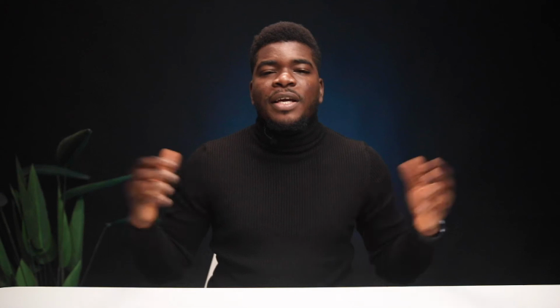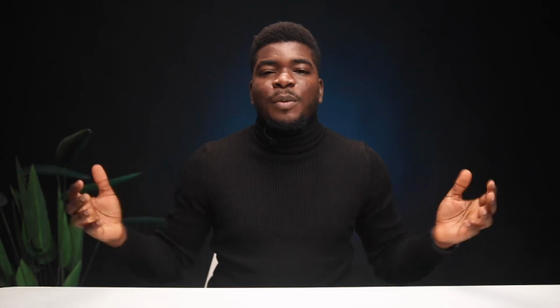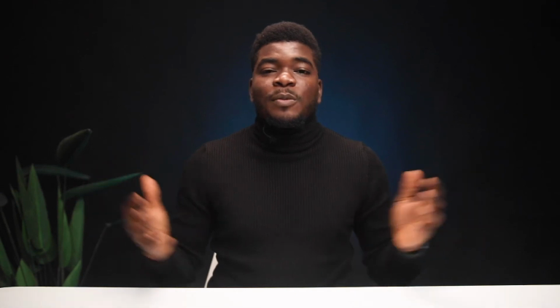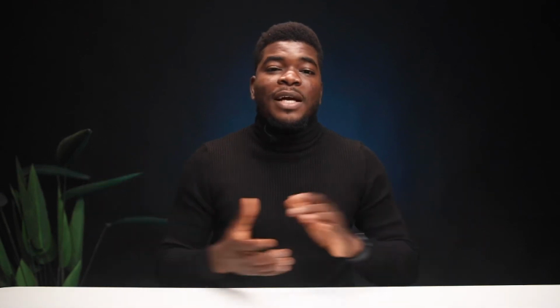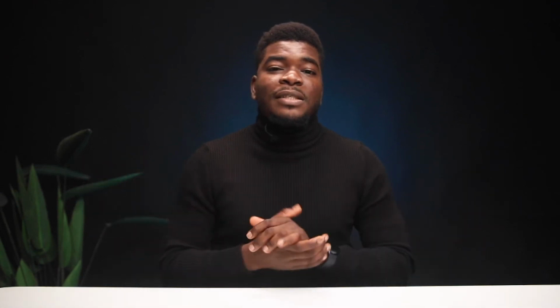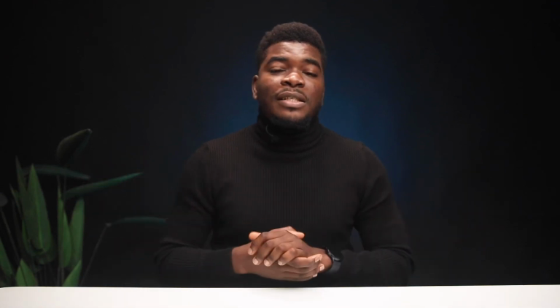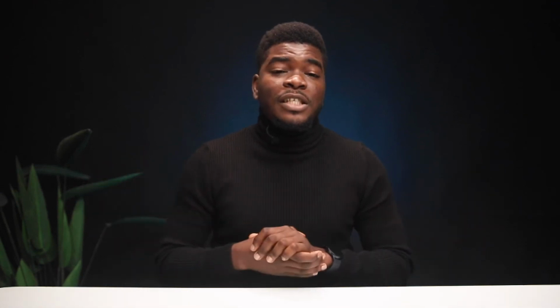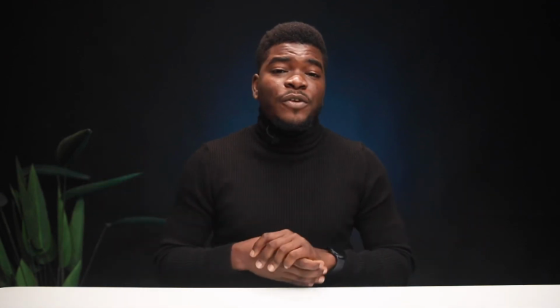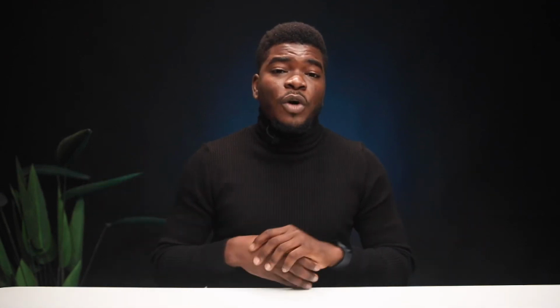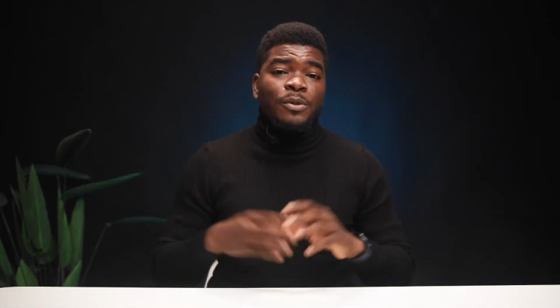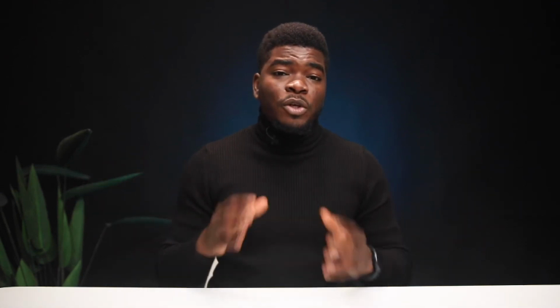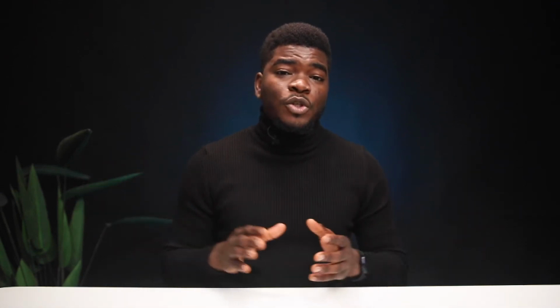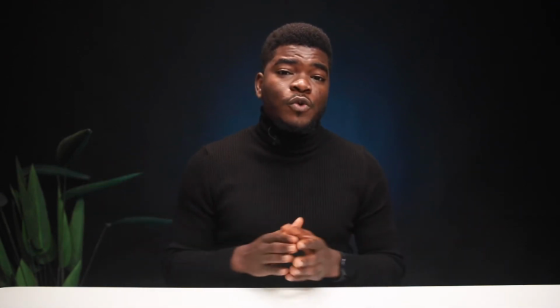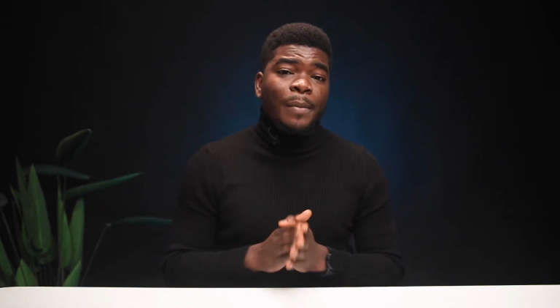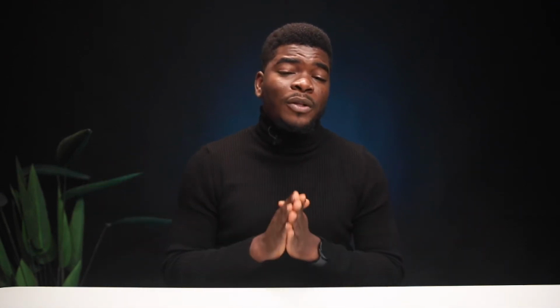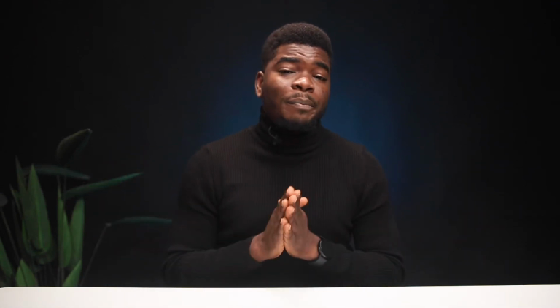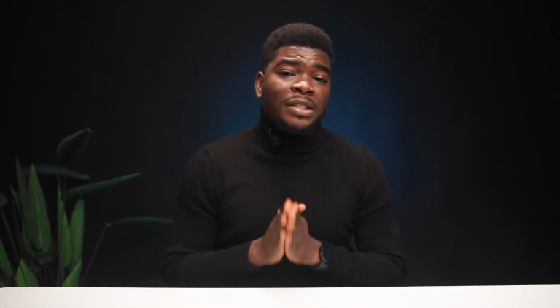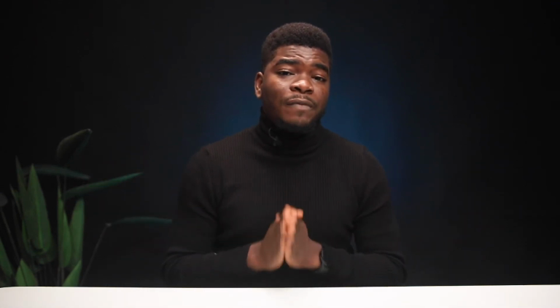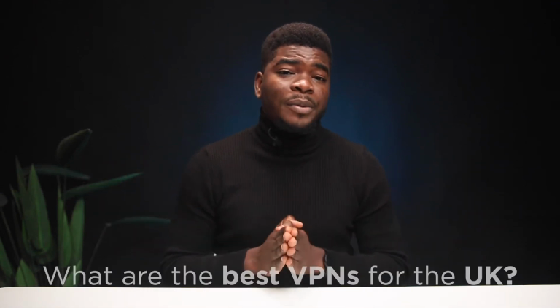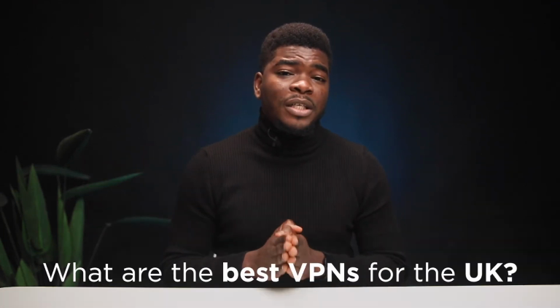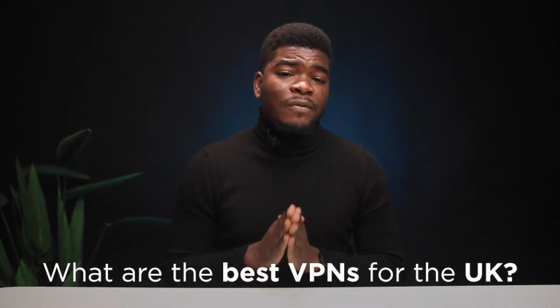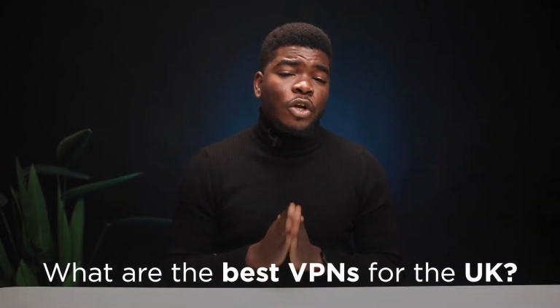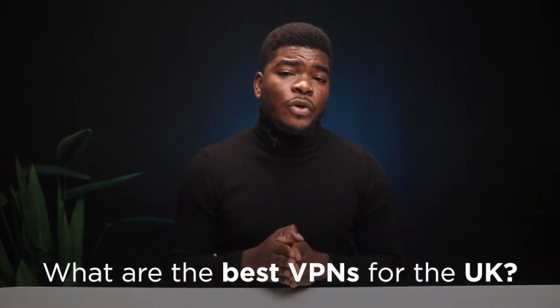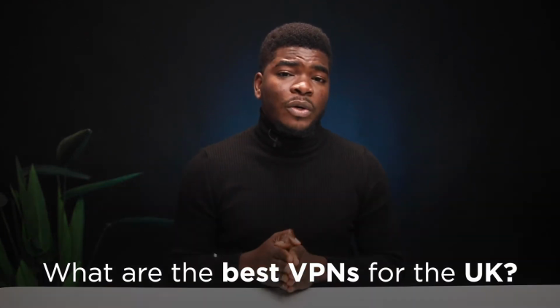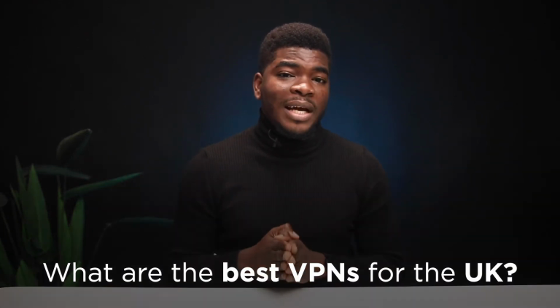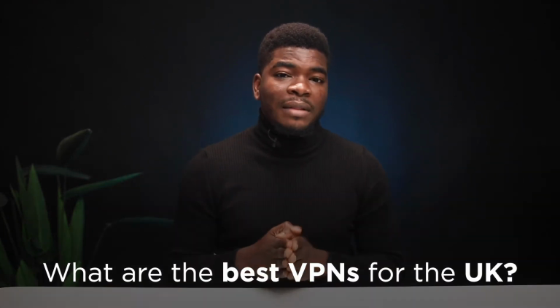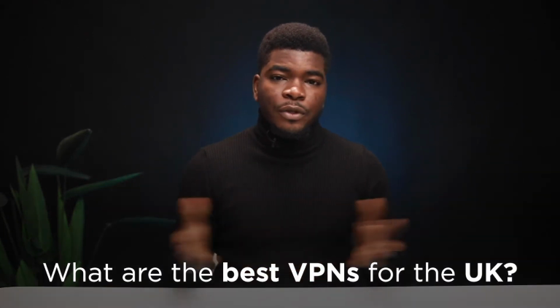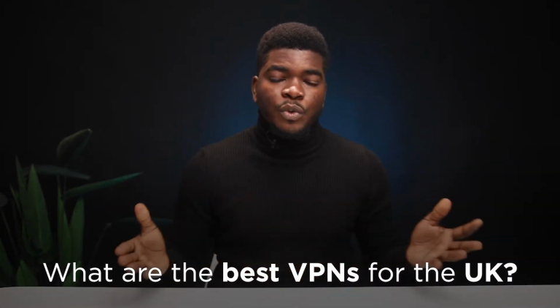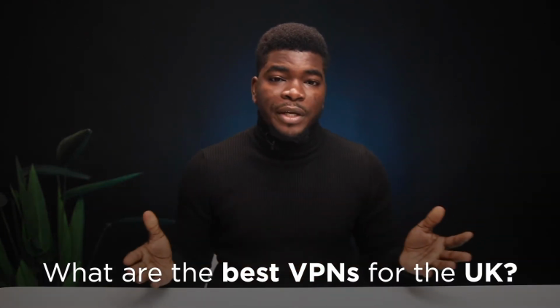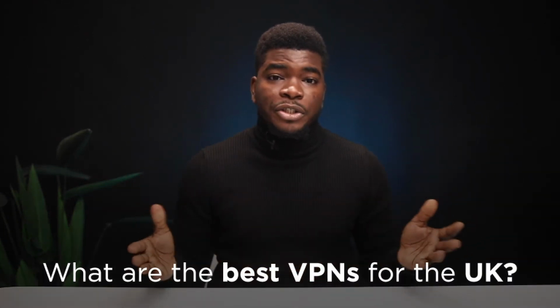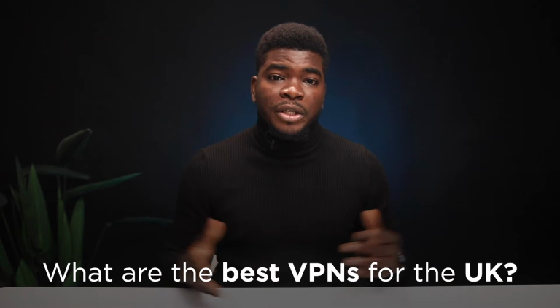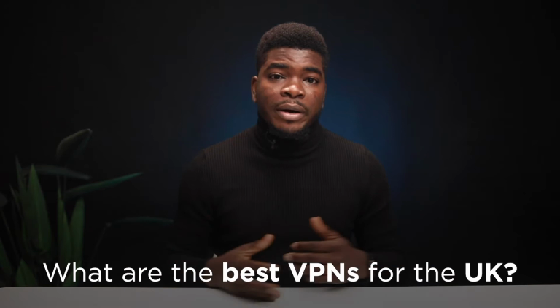Hey, what's up guys. In this video, I'll be talking to you about the best VPNs for London and the UK in general.